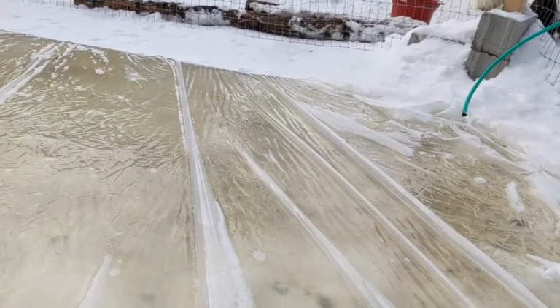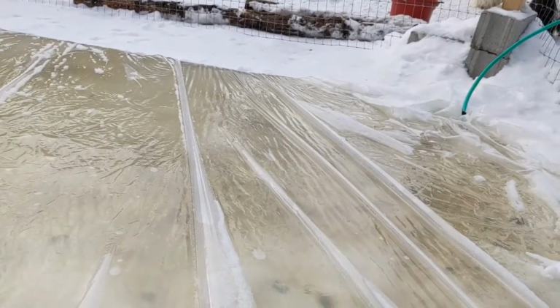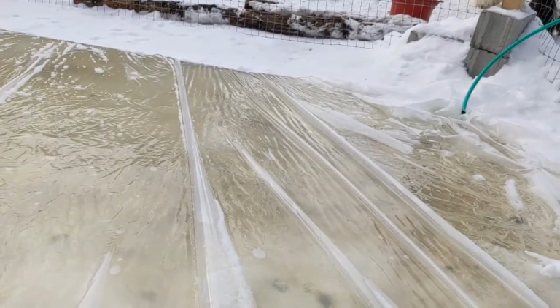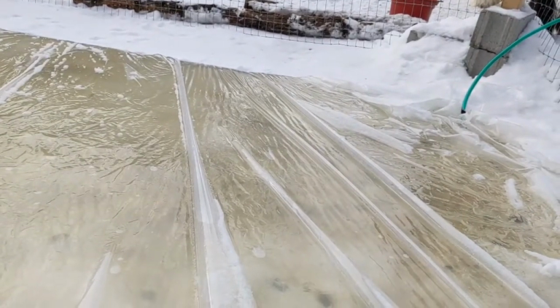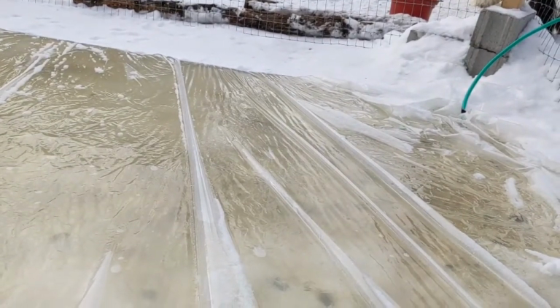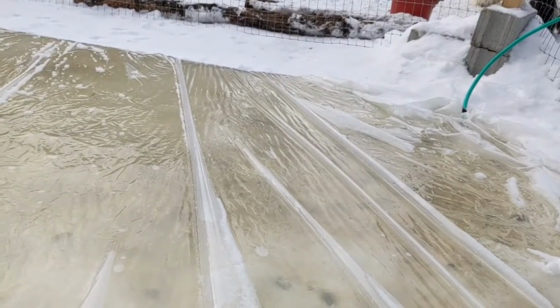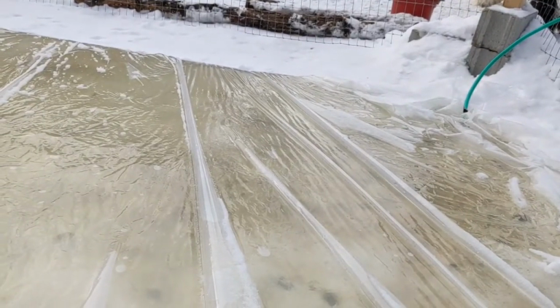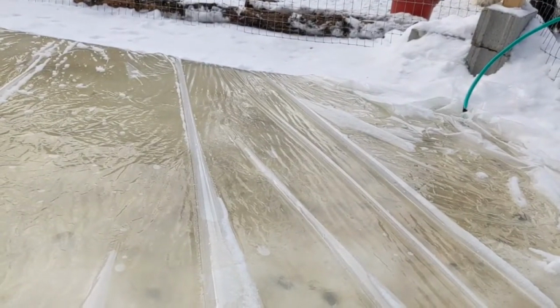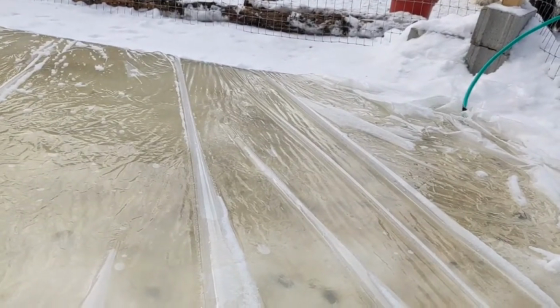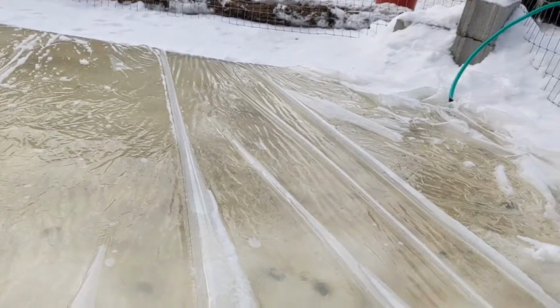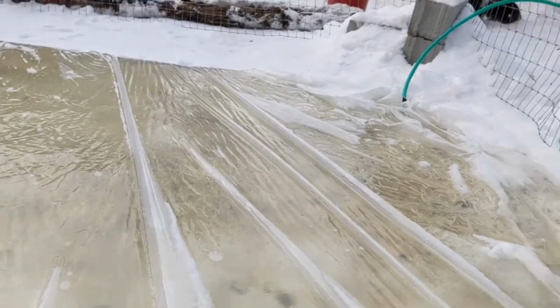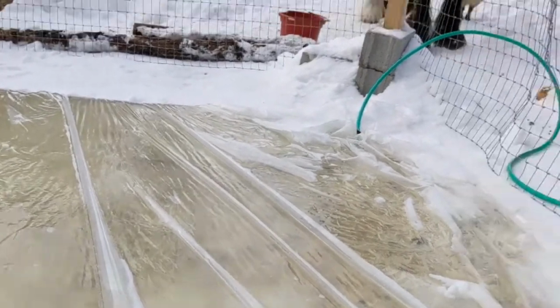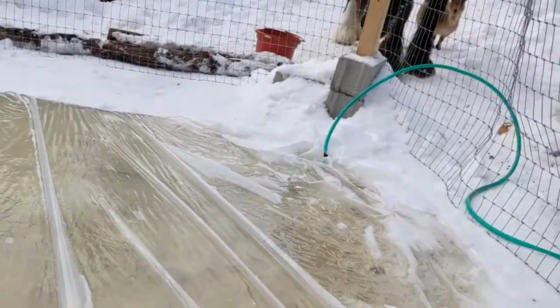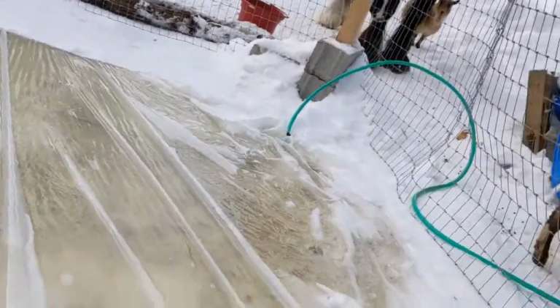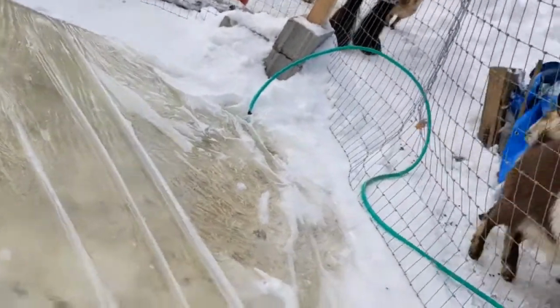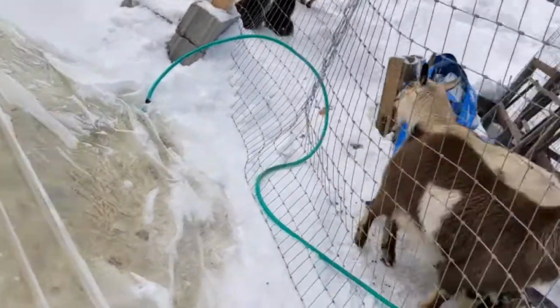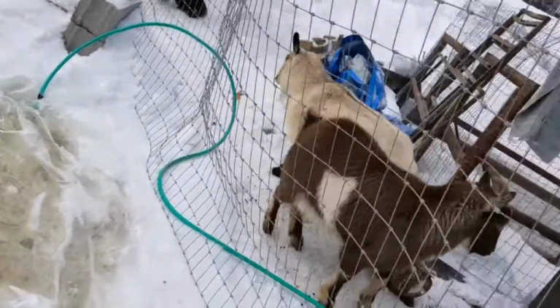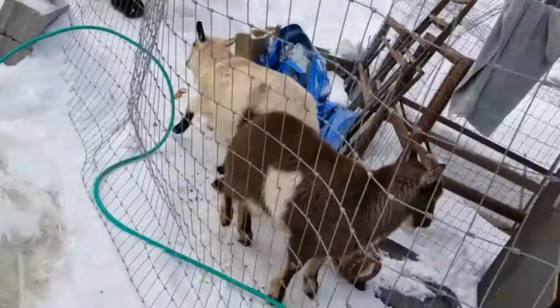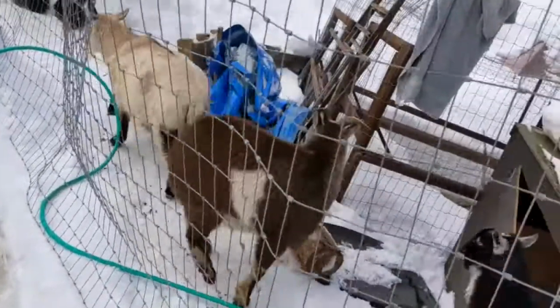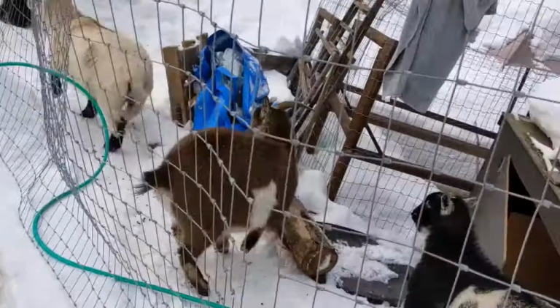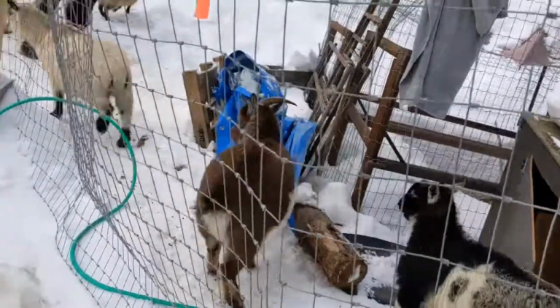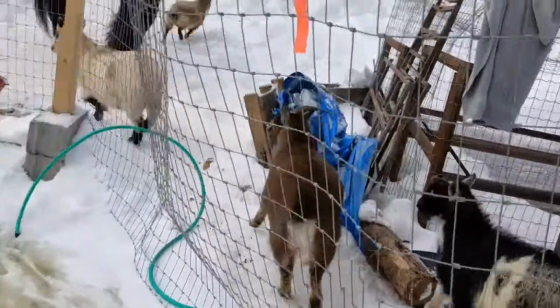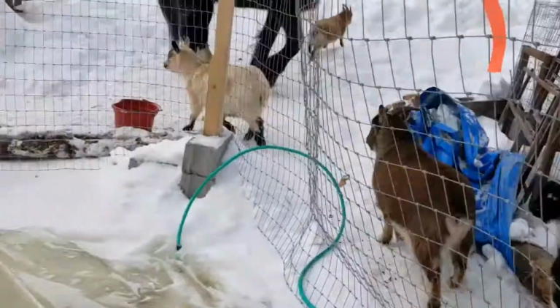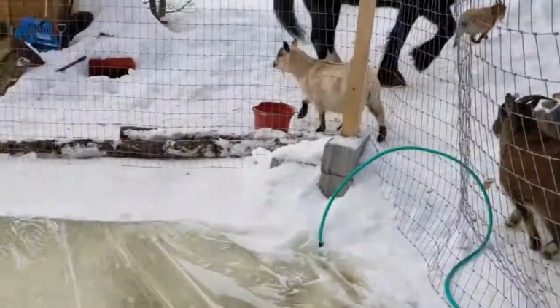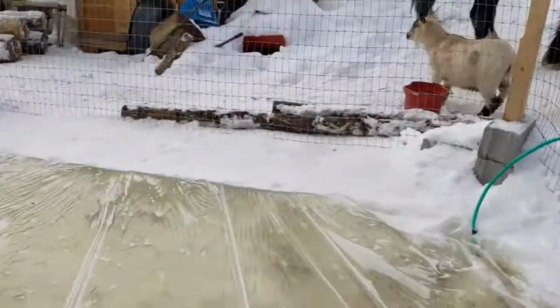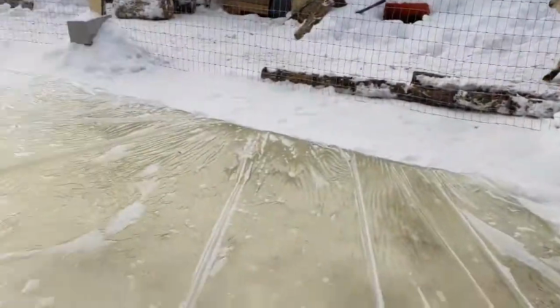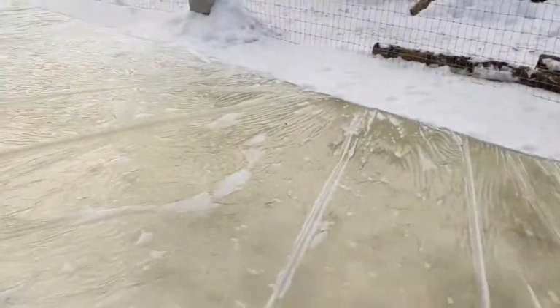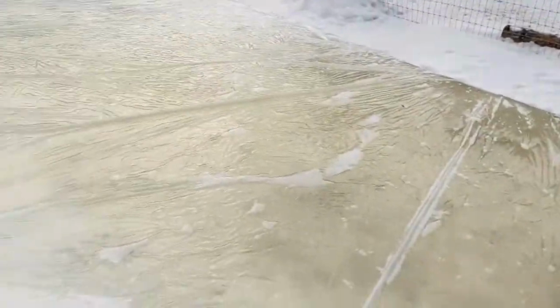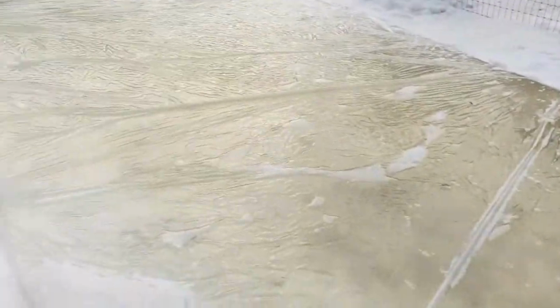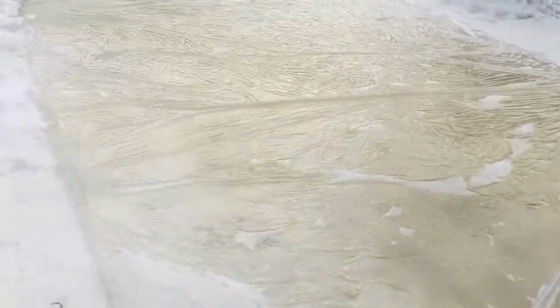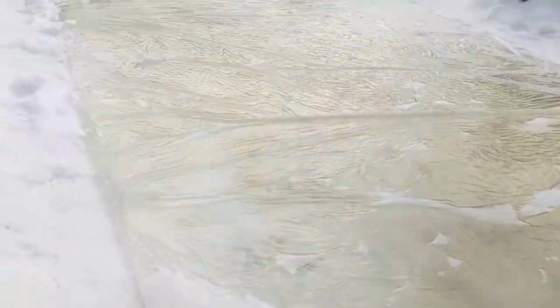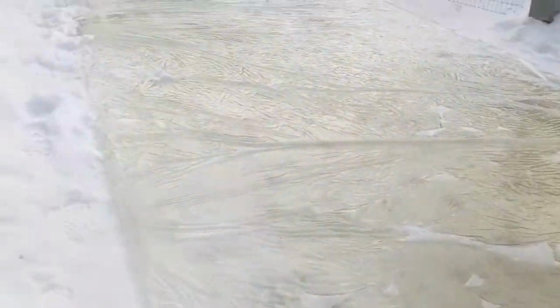Water's still trickling. Get! Stupid goats.